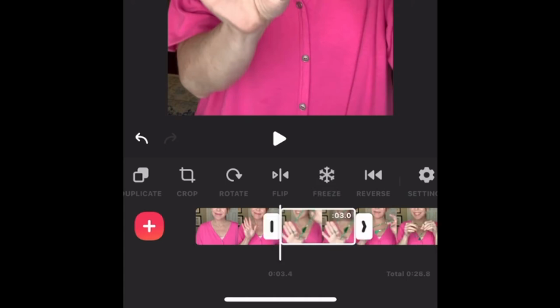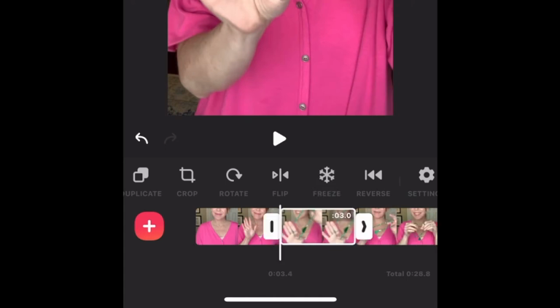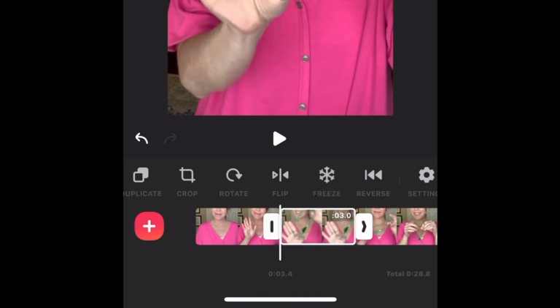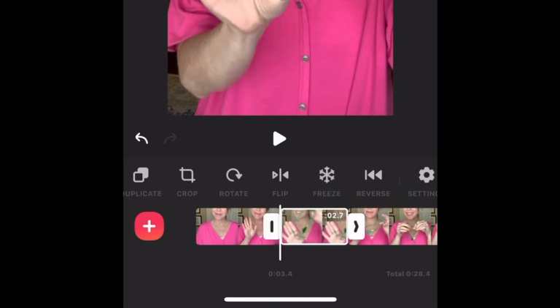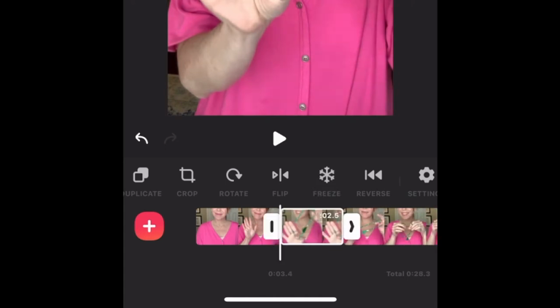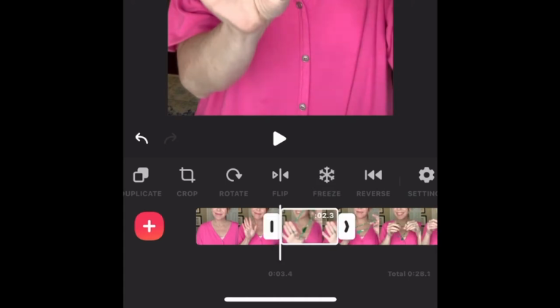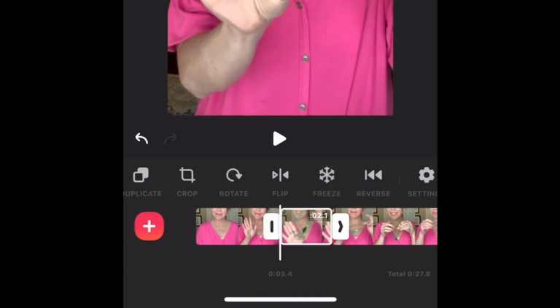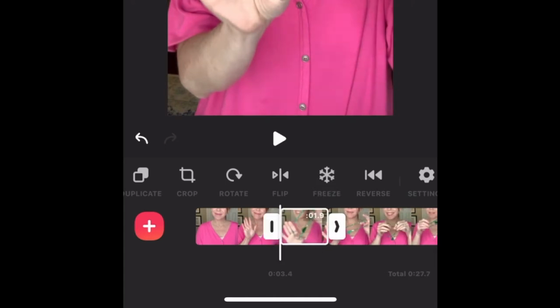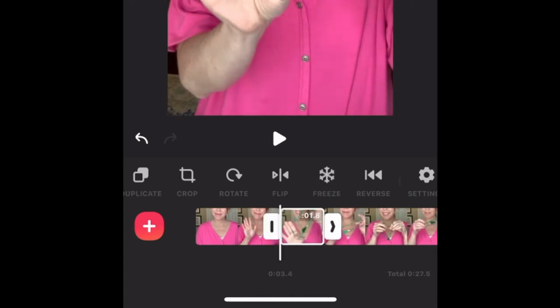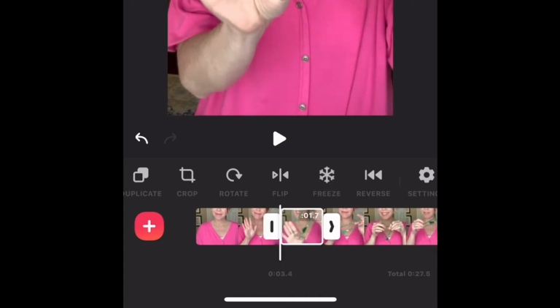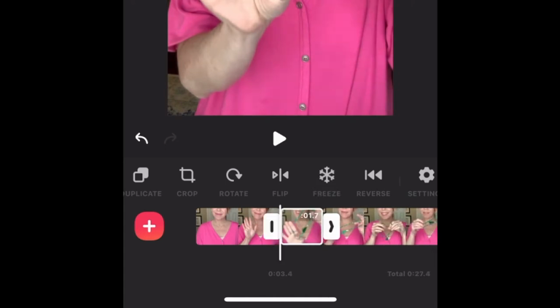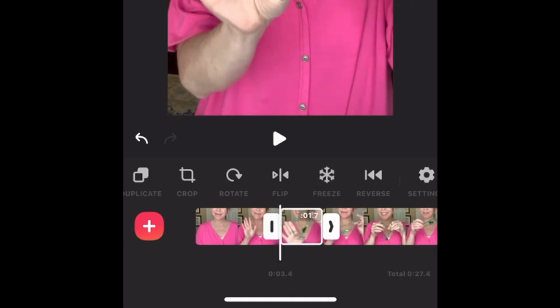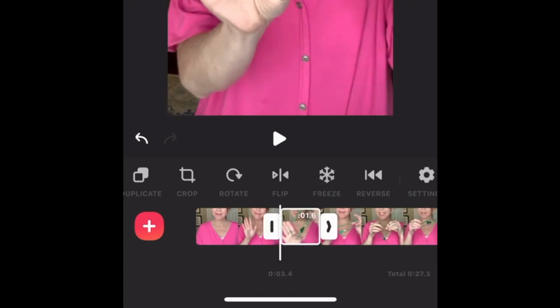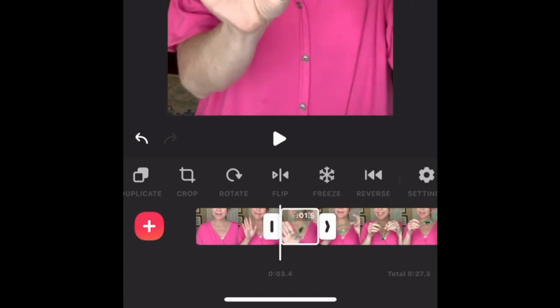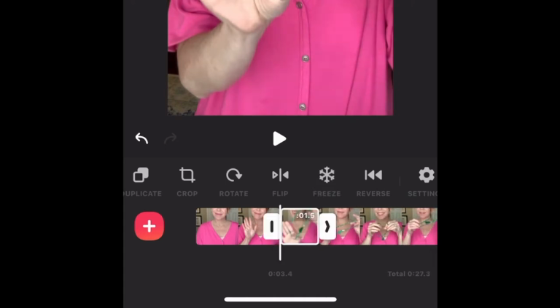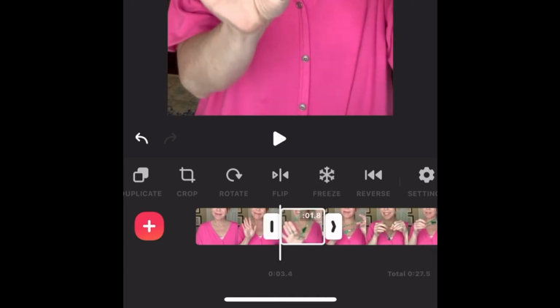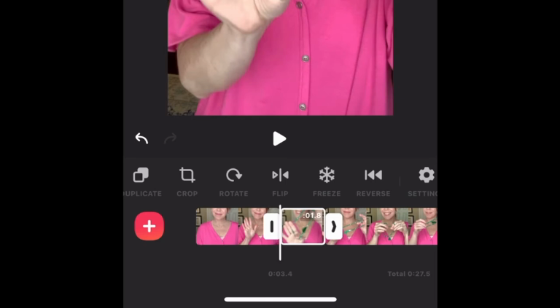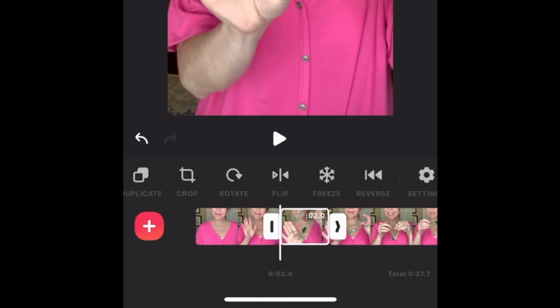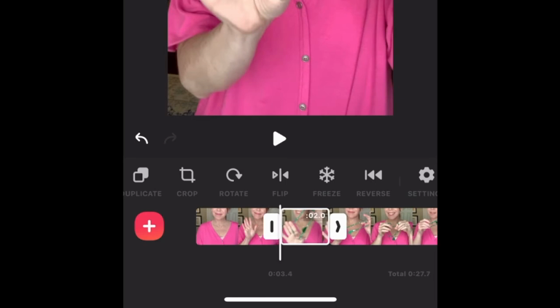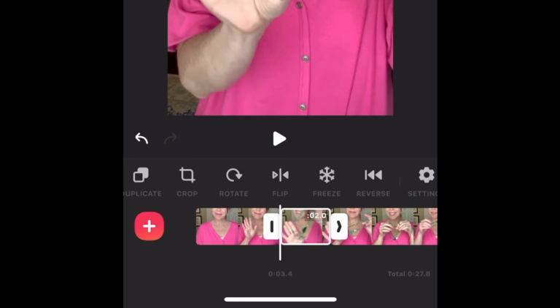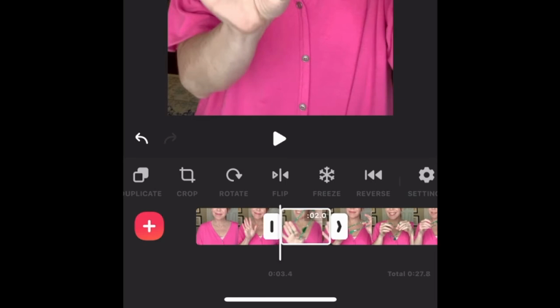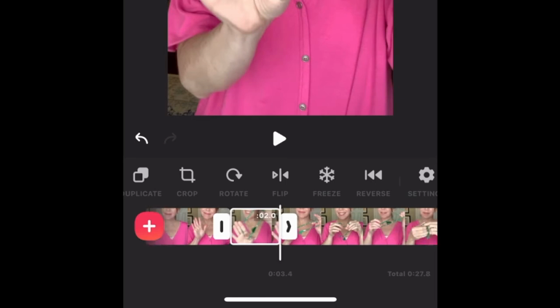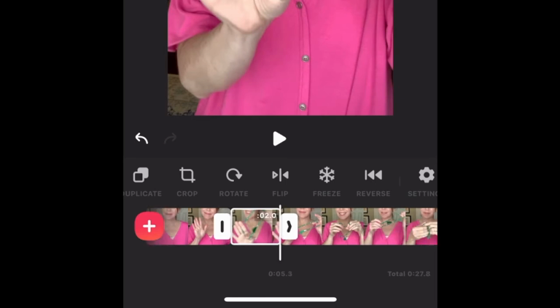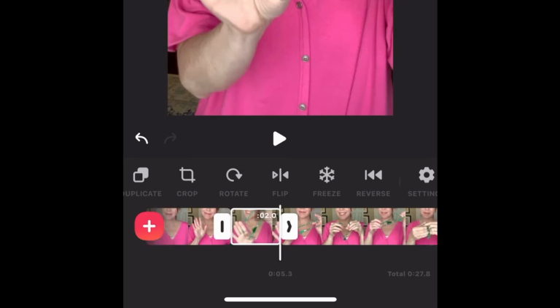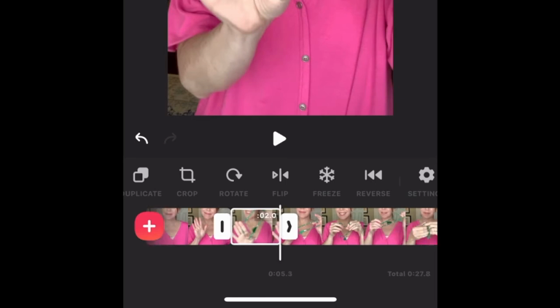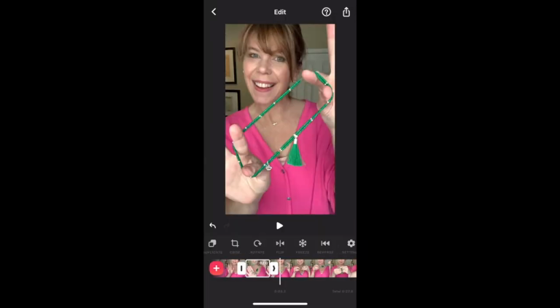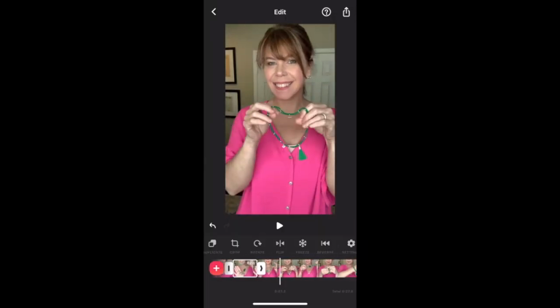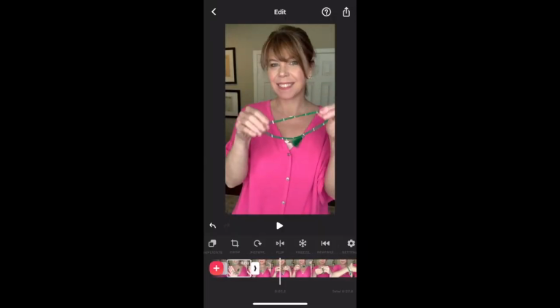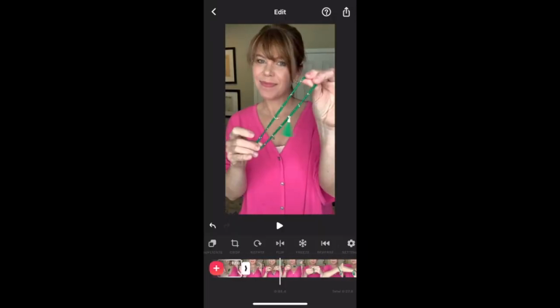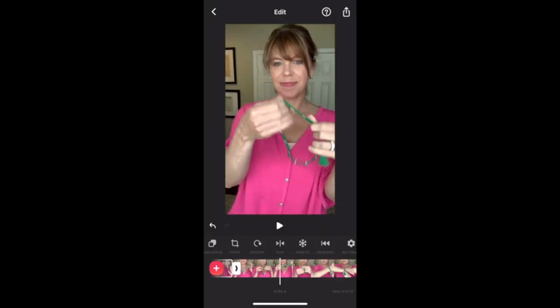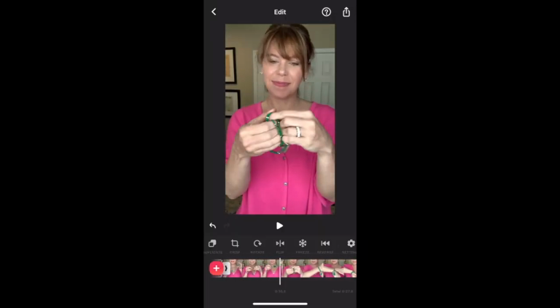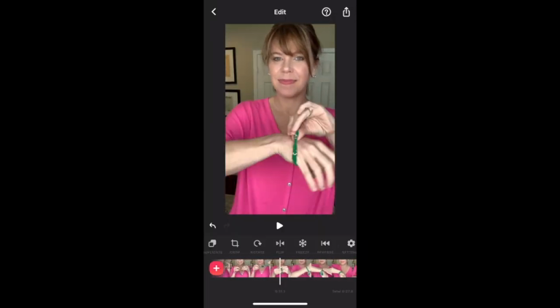You can even shorten the length of how long you want it to freeze — say two seconds — and then the video would continue playing.